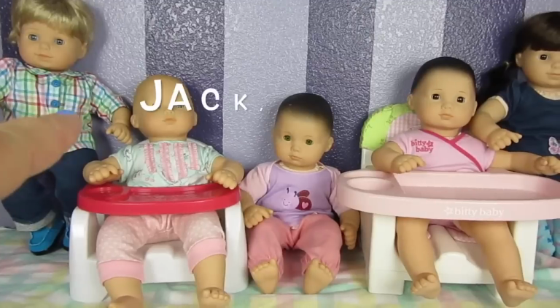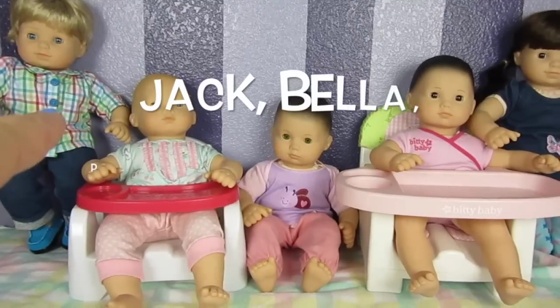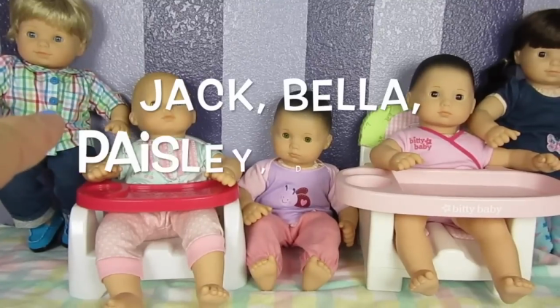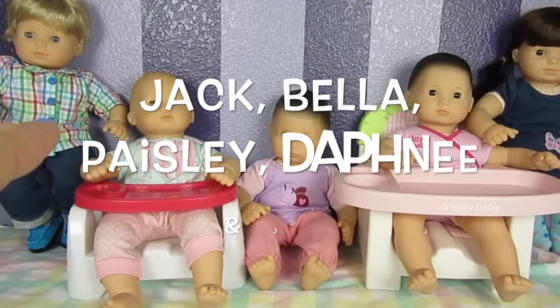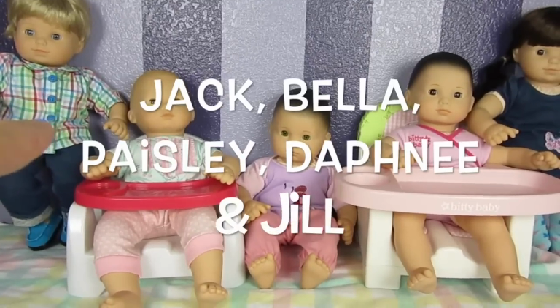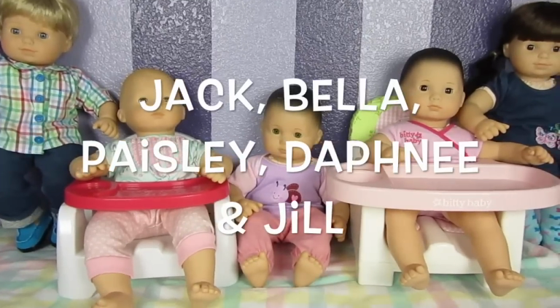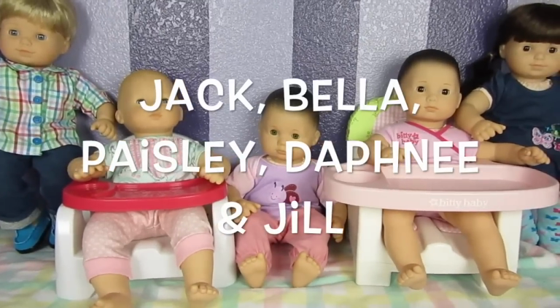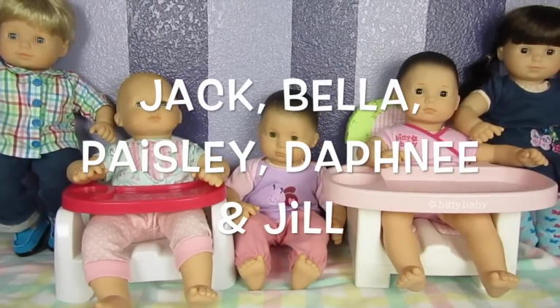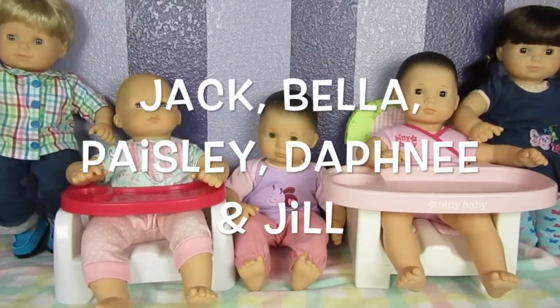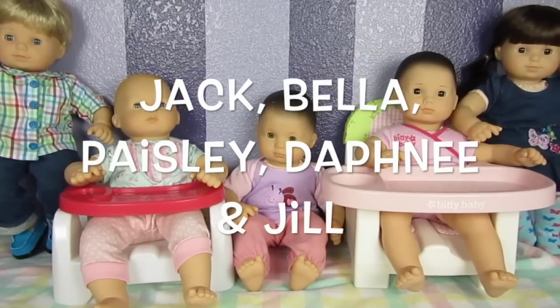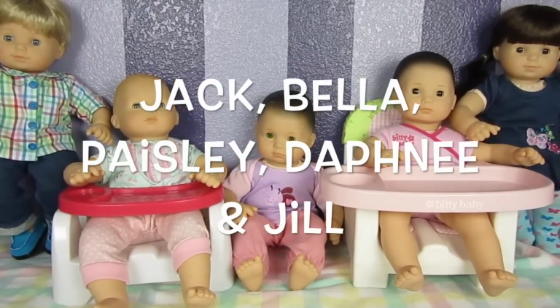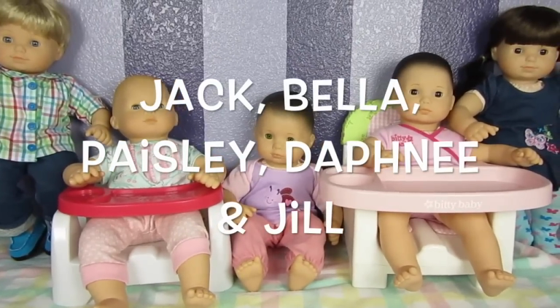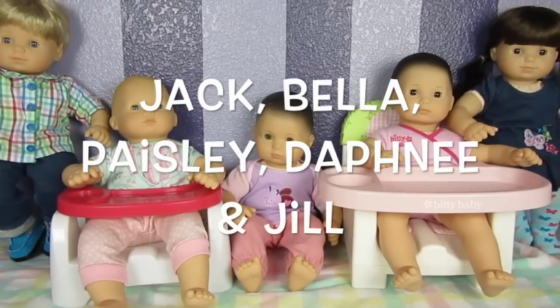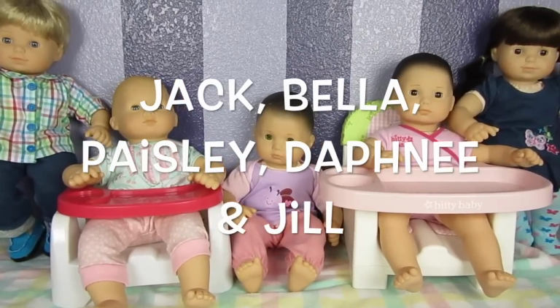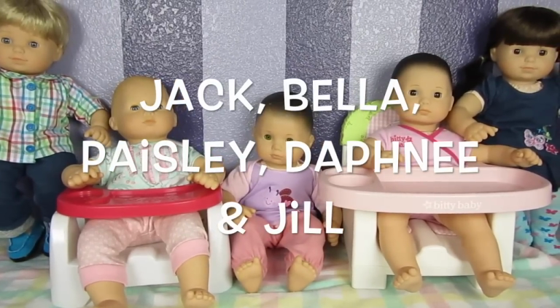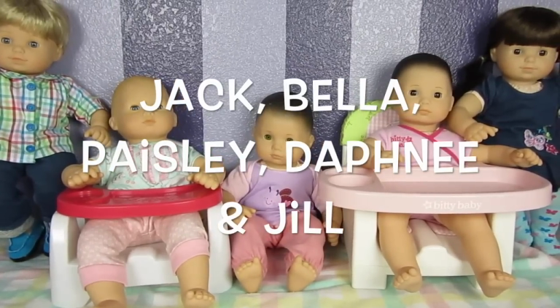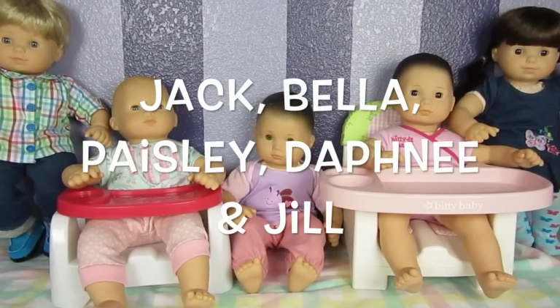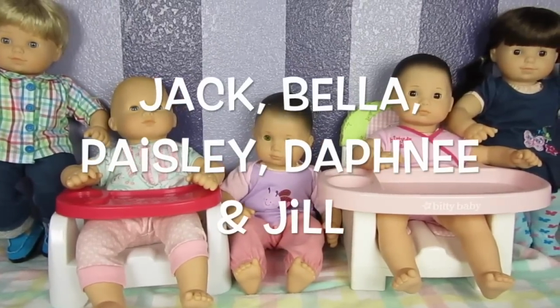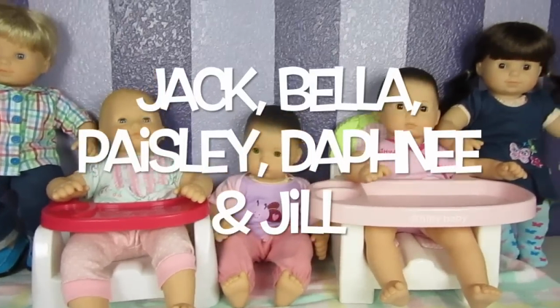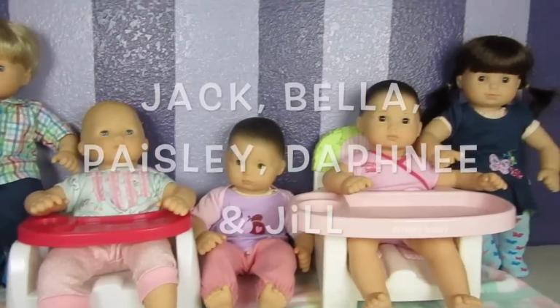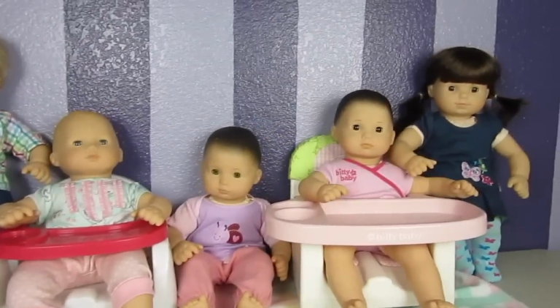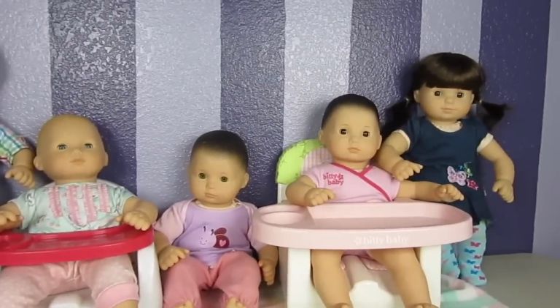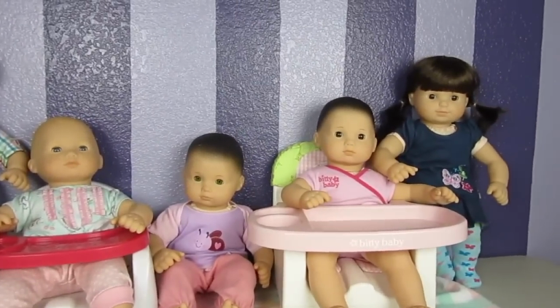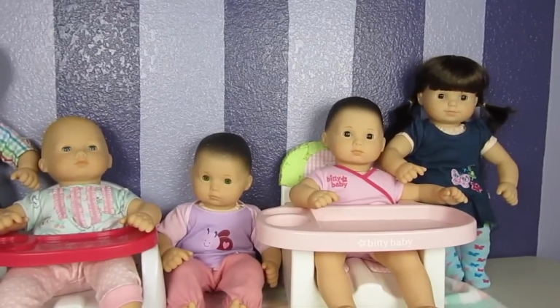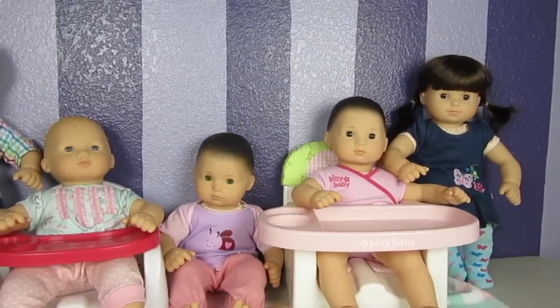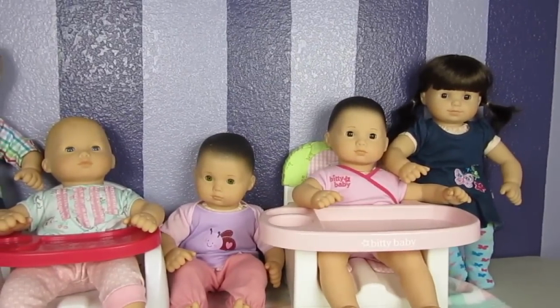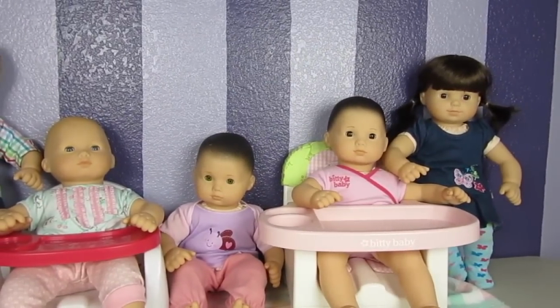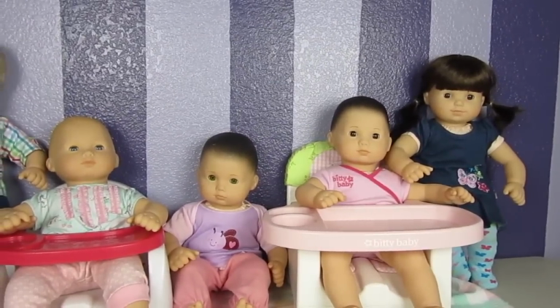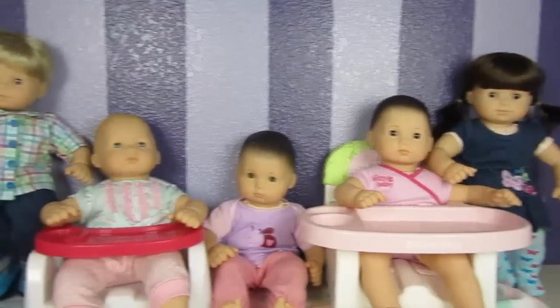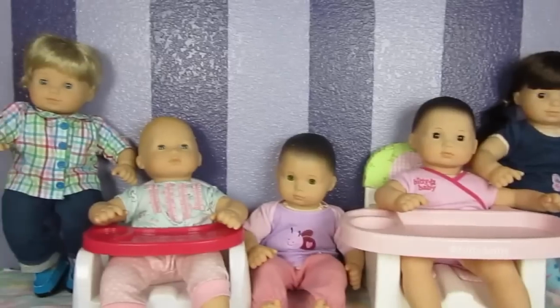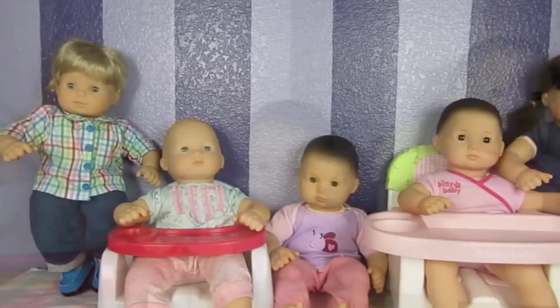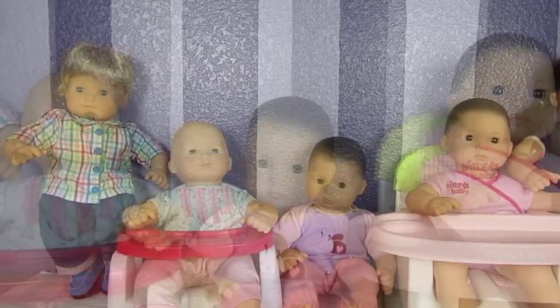First we have Jack, then we have Bella, Paisley, Daphne, and Jill. Jill's the Biddy Twin to Jack.